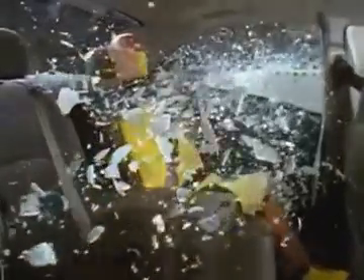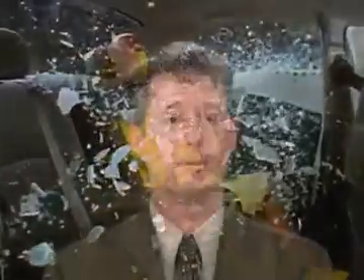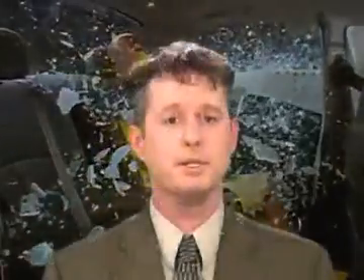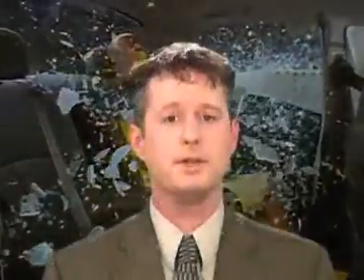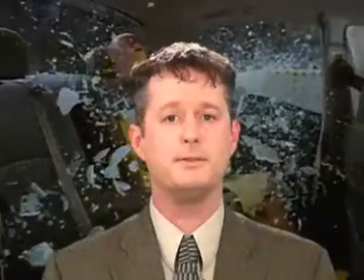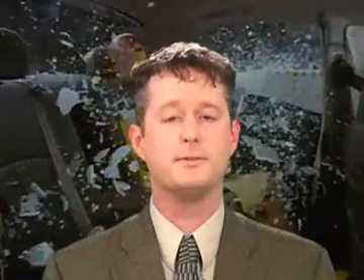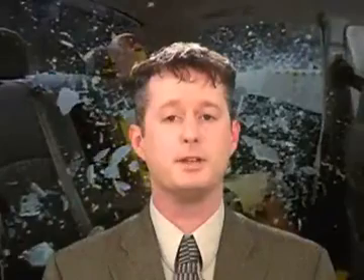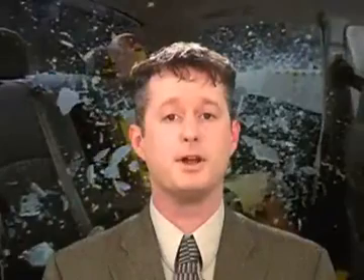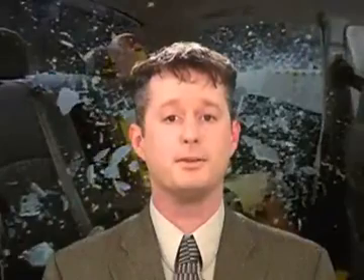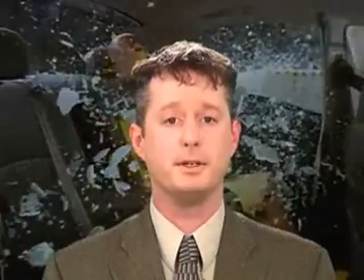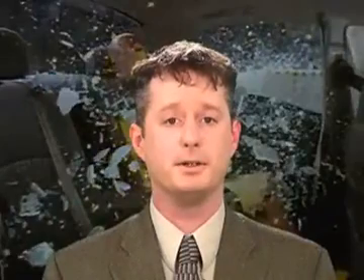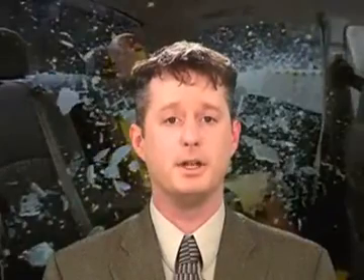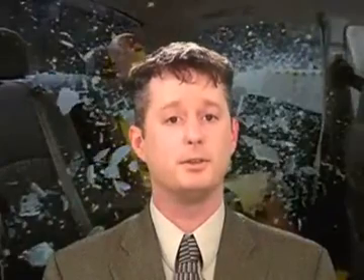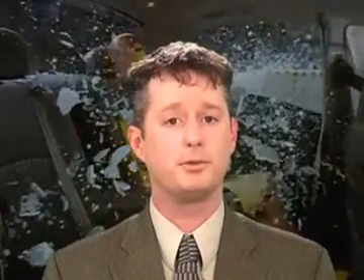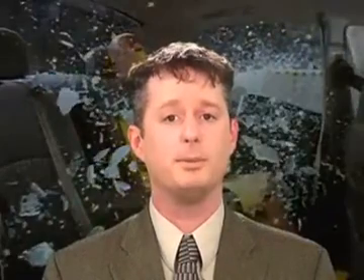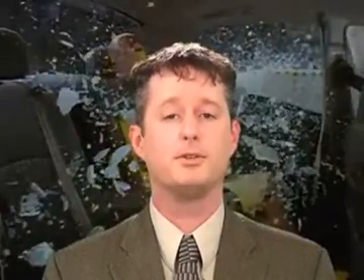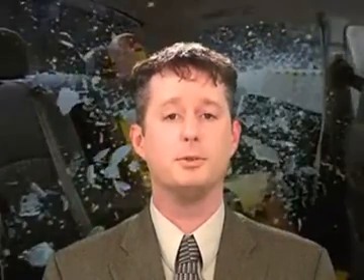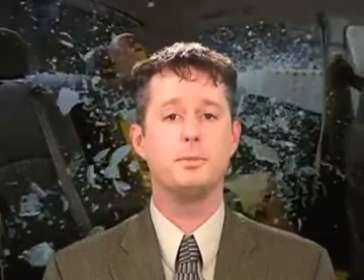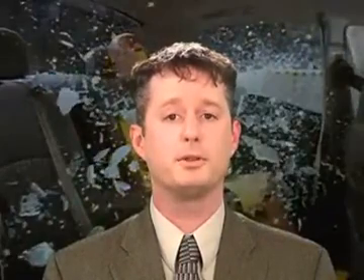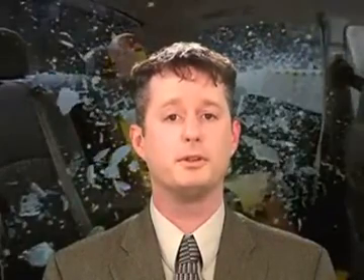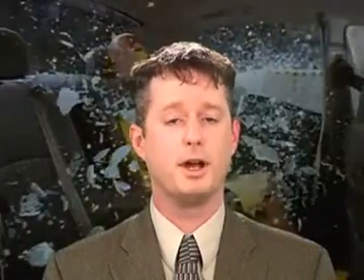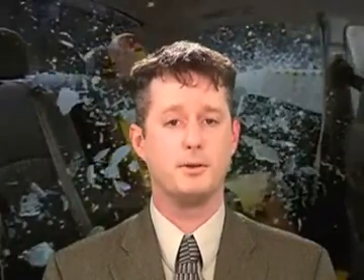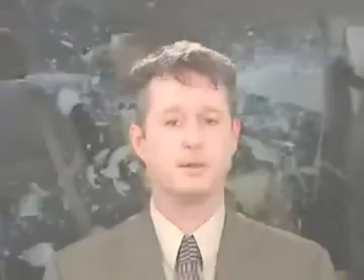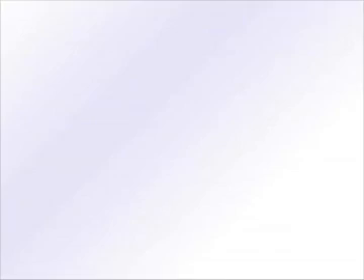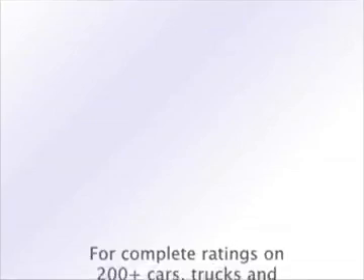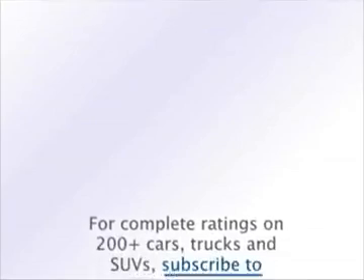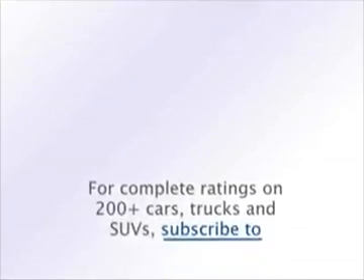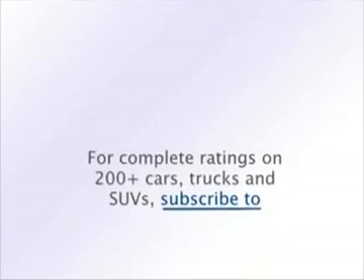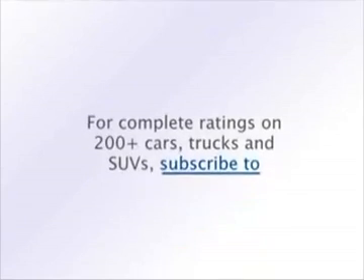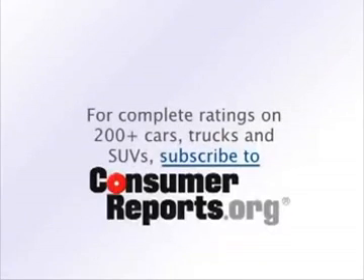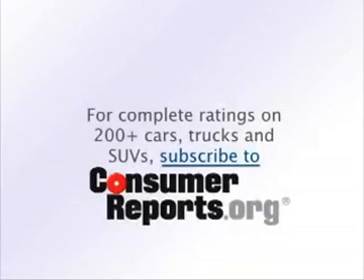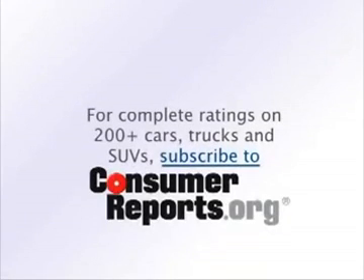For complete safety information on this vehicle, subscribe to ConsumerReports.org.